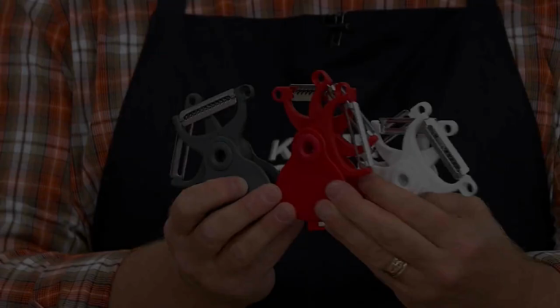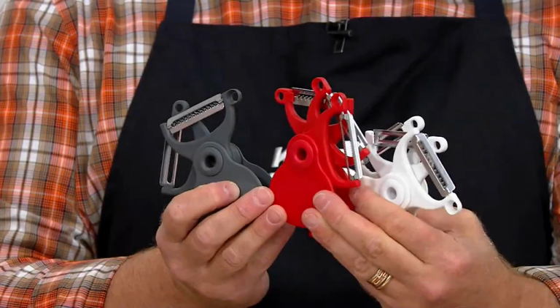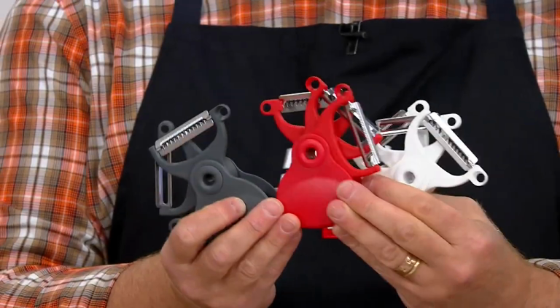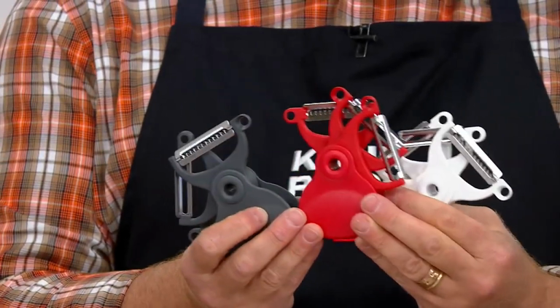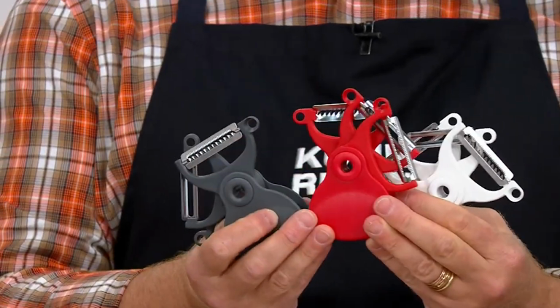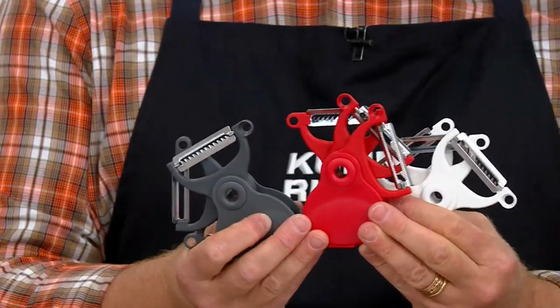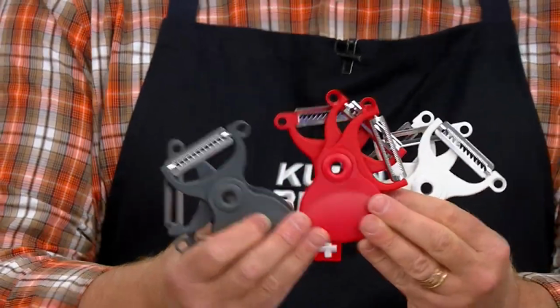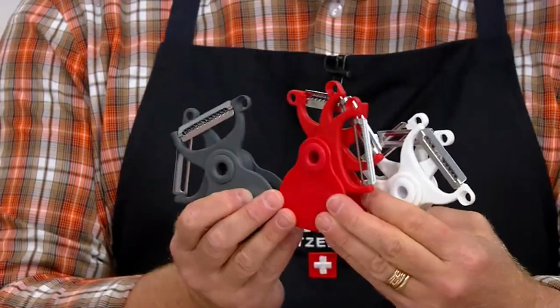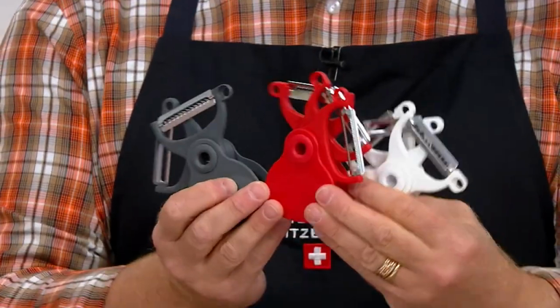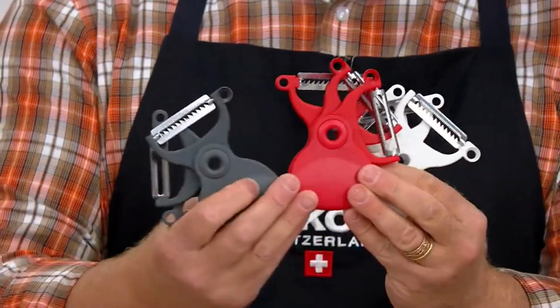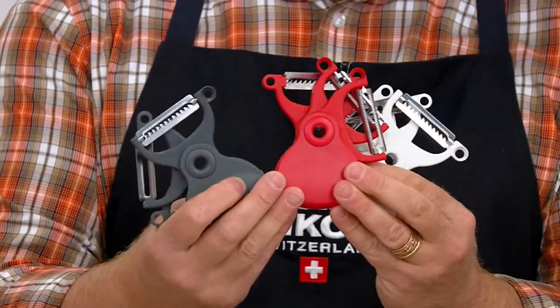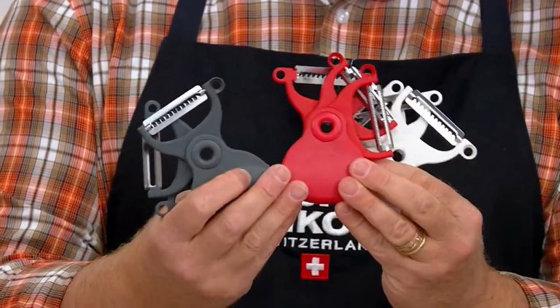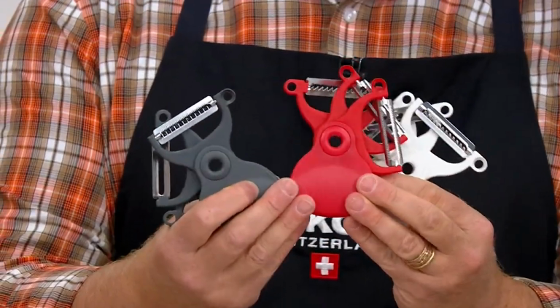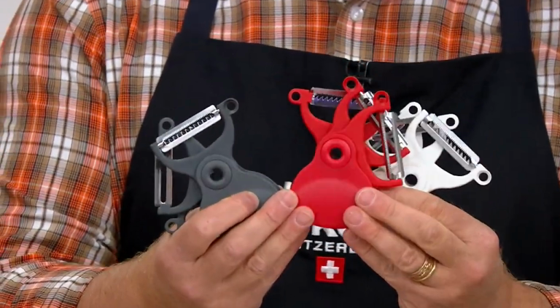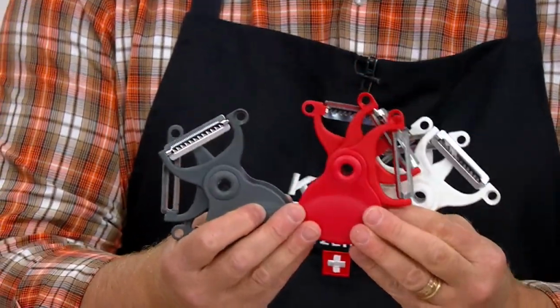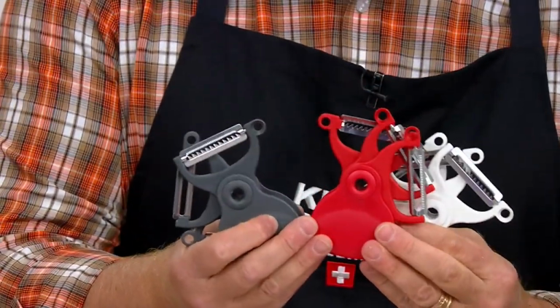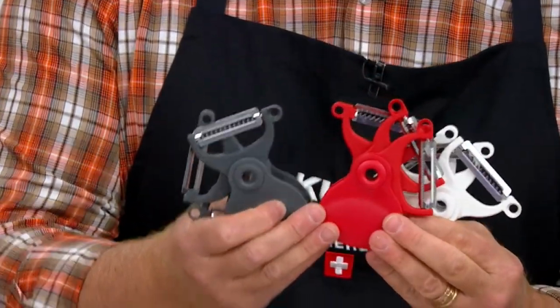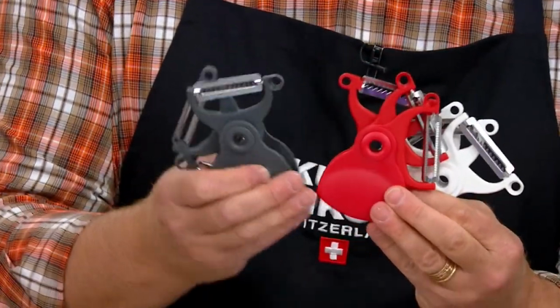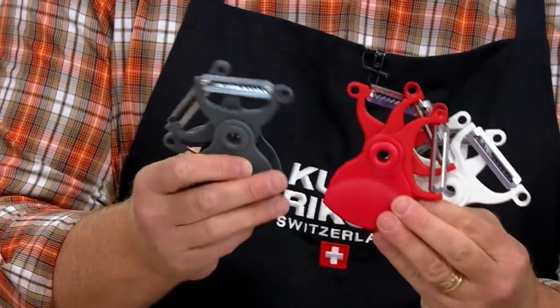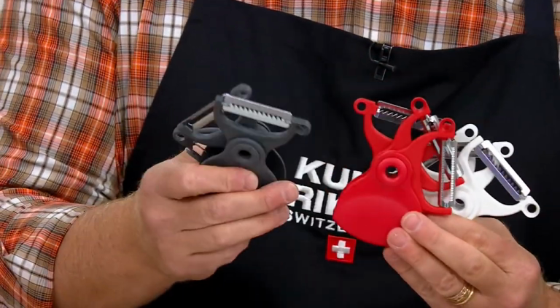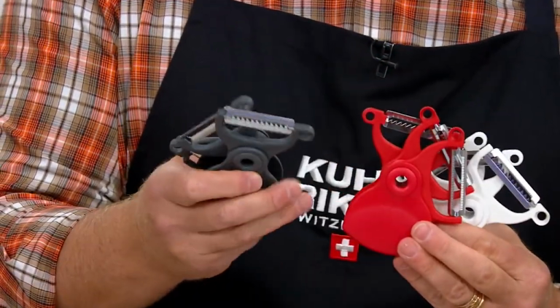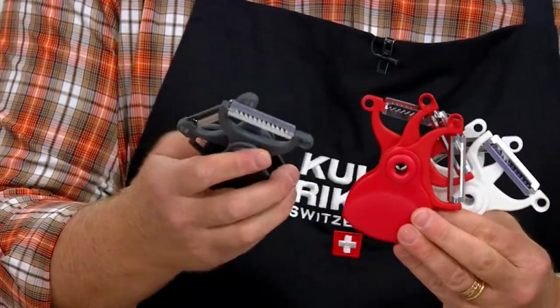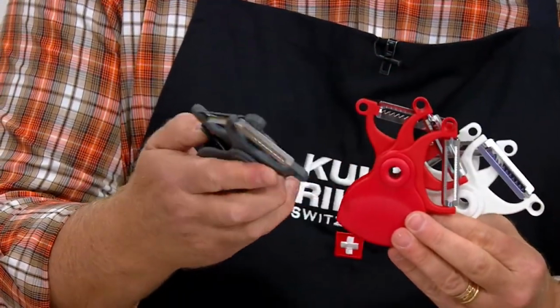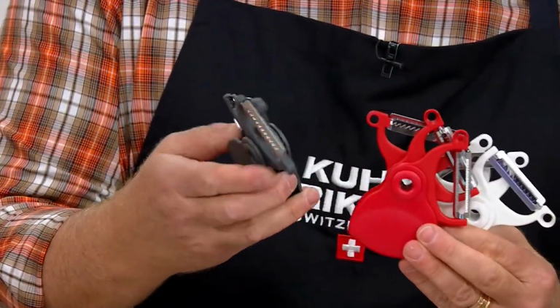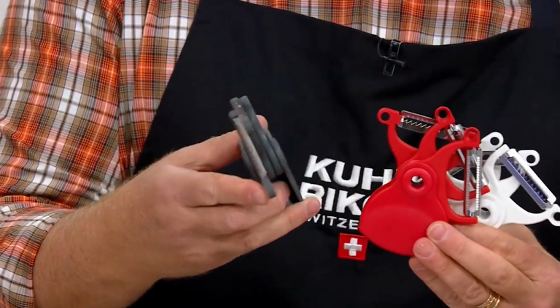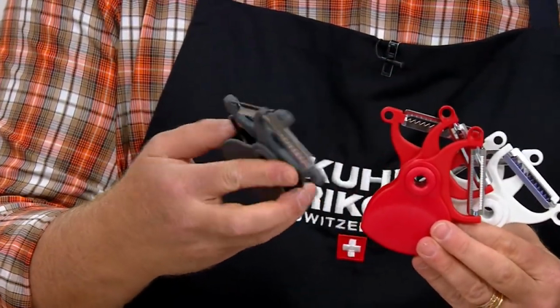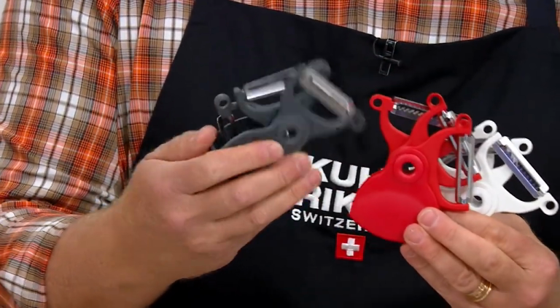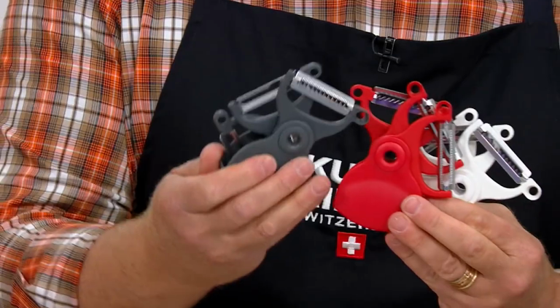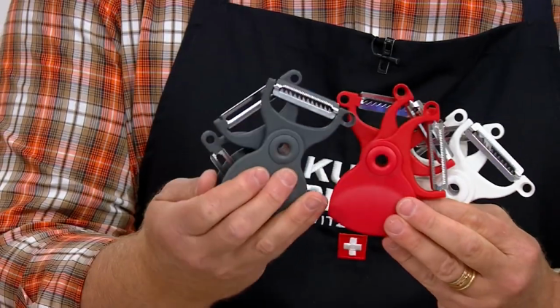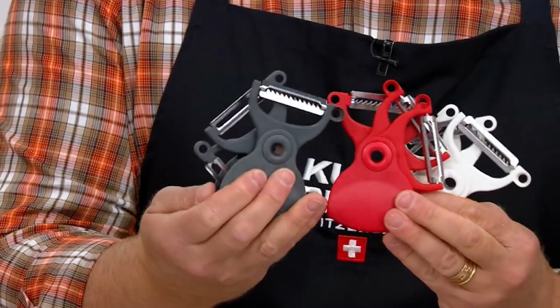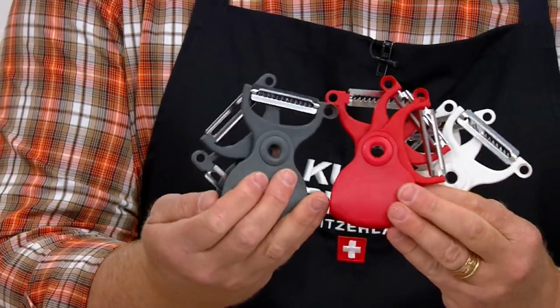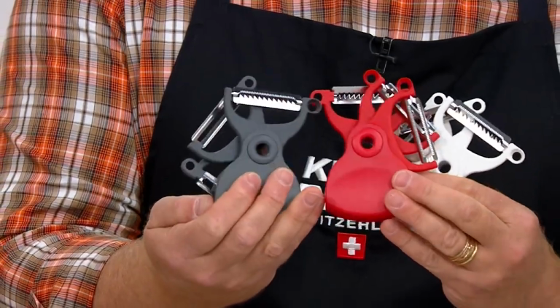Pick a blade, any blade. Pick a blade, any blade. Sorry, I had to — I didn't mean to interrupt you, but I'm so excited about this.